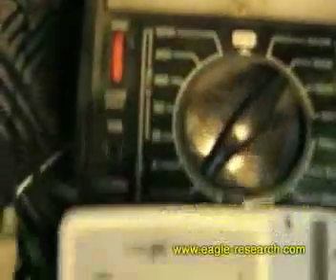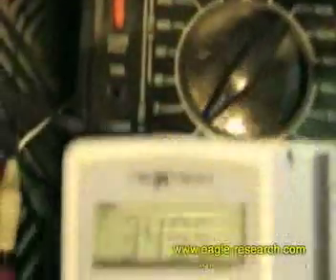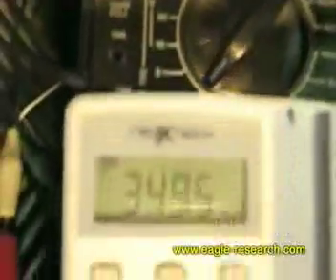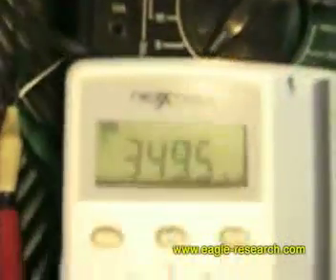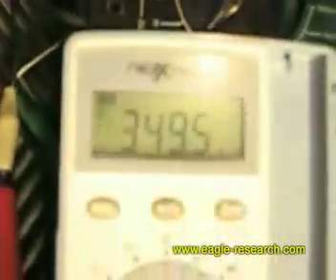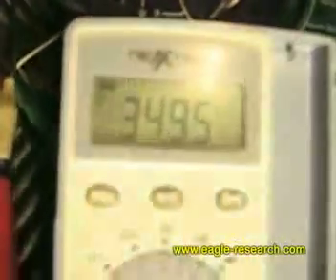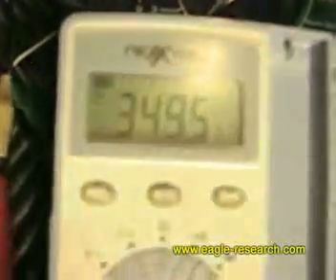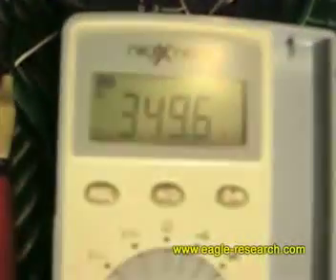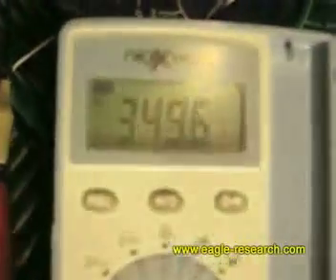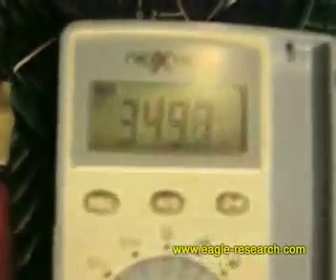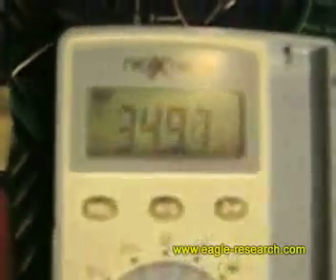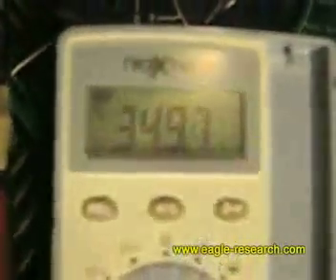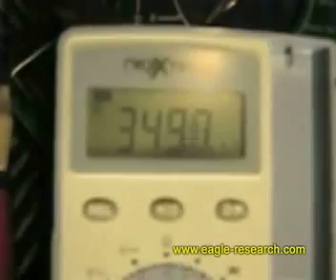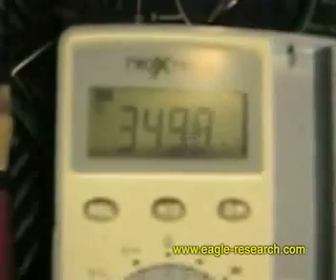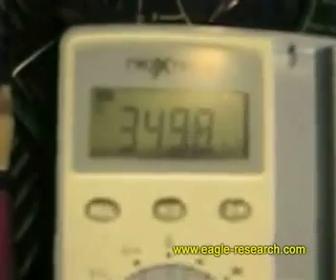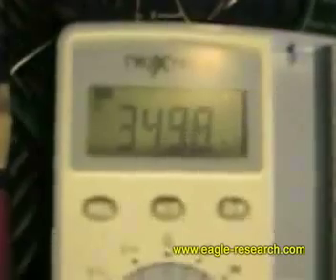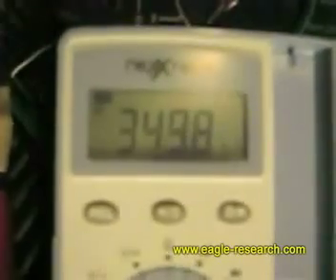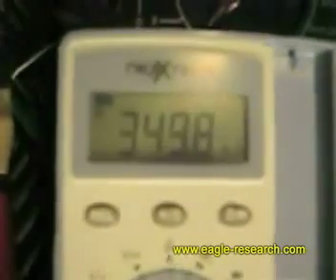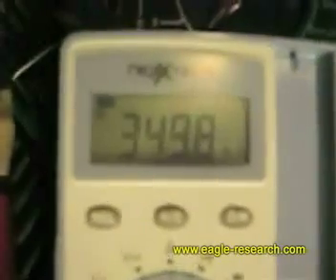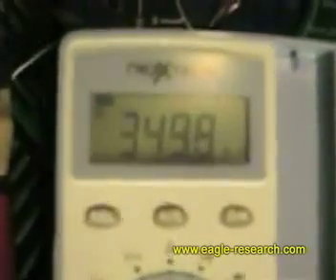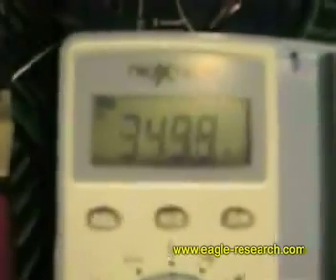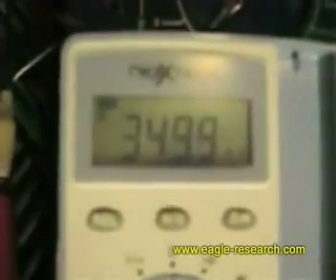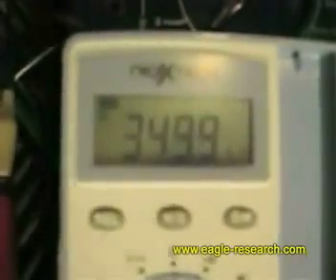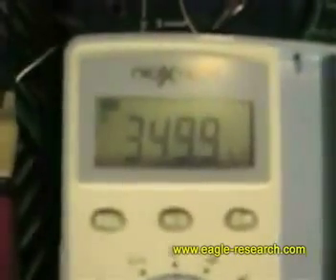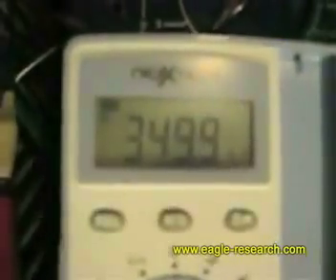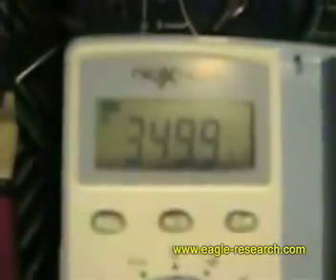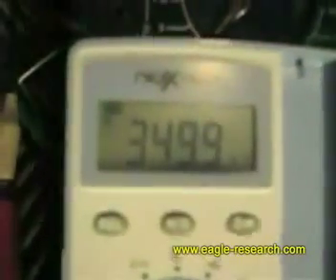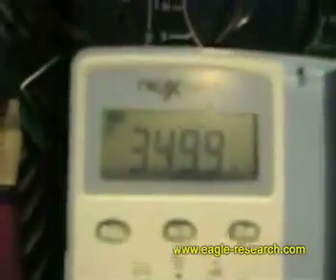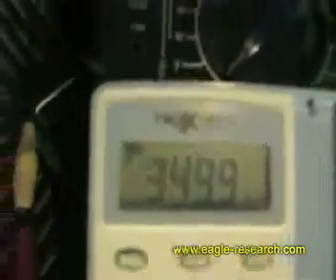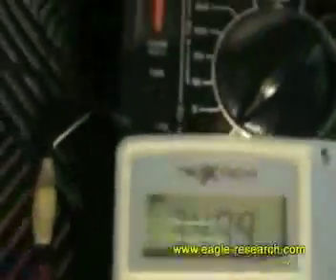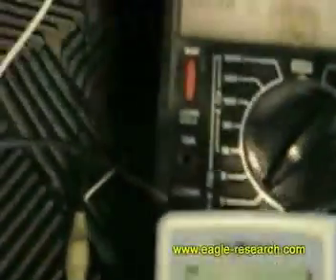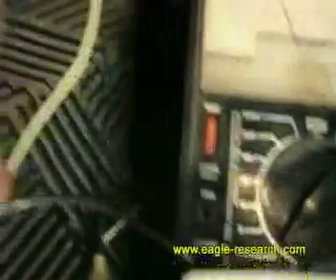At this point, we will be staying at 350 millivolts until we see what else happens.